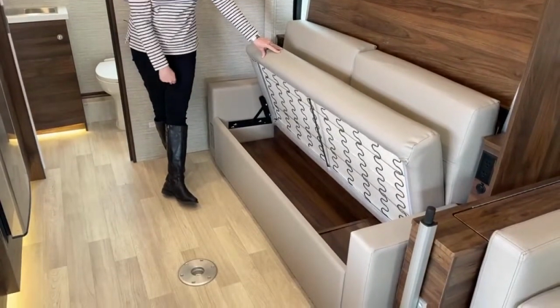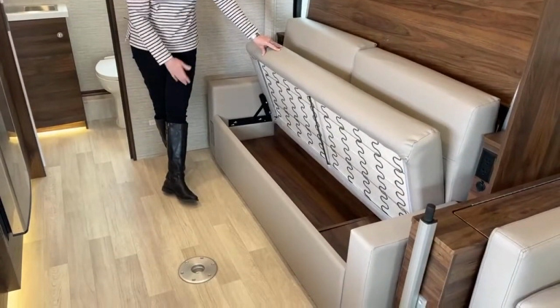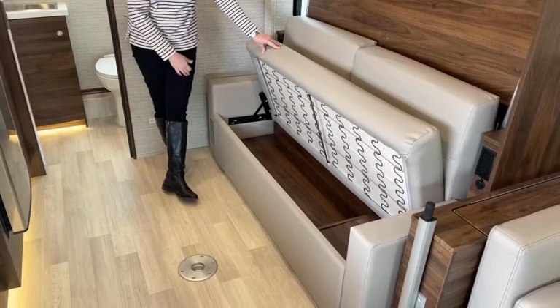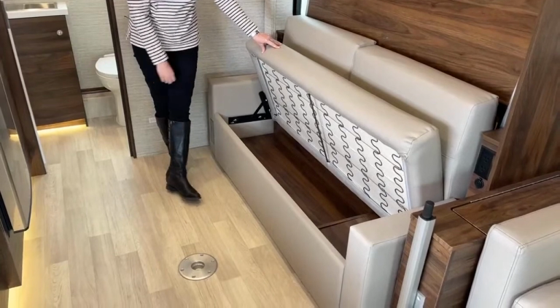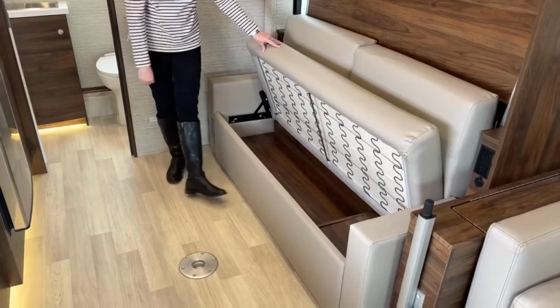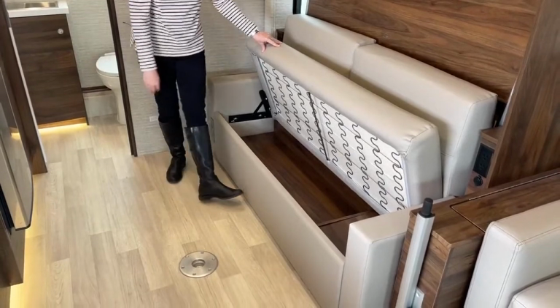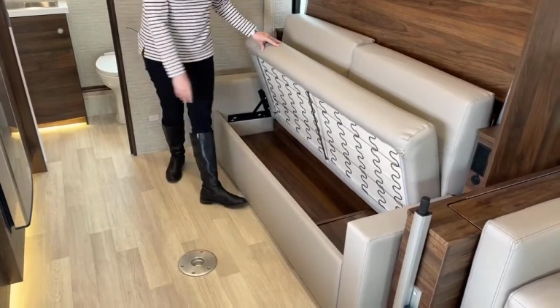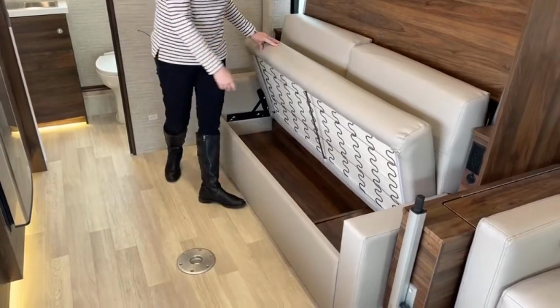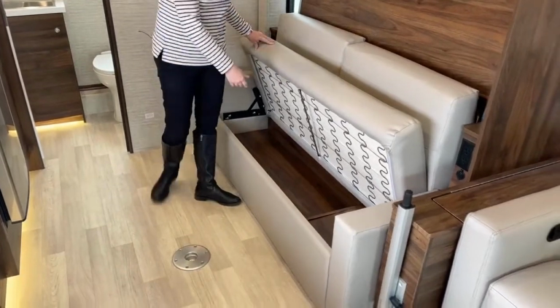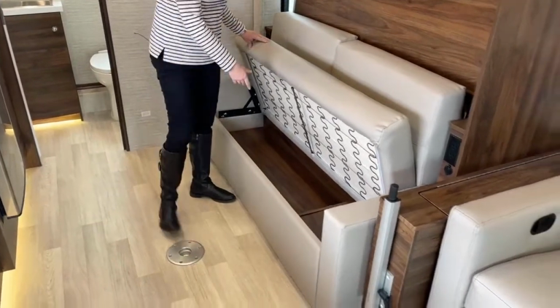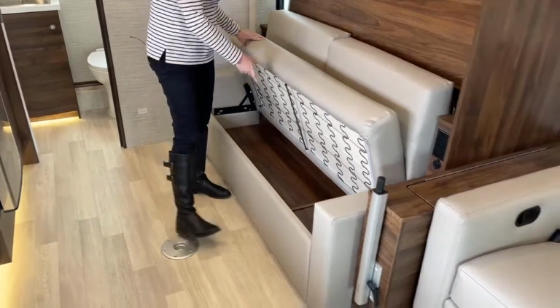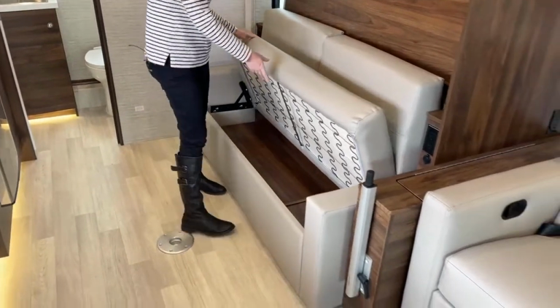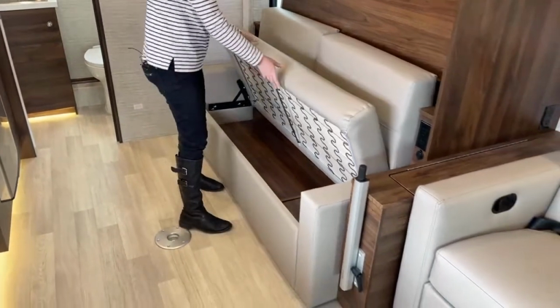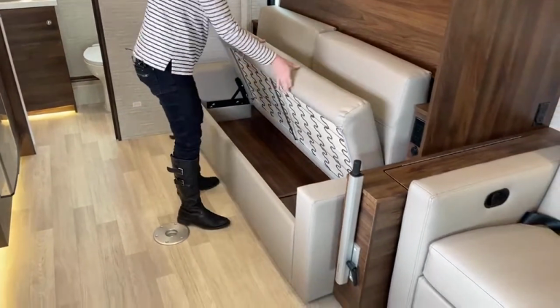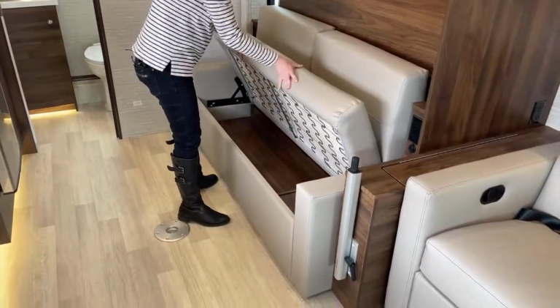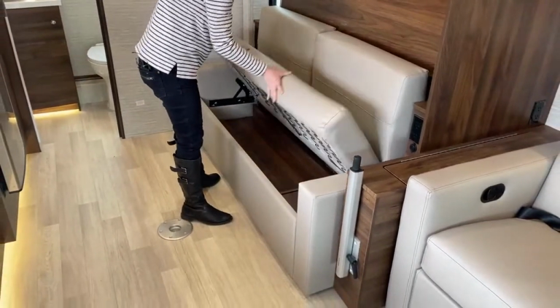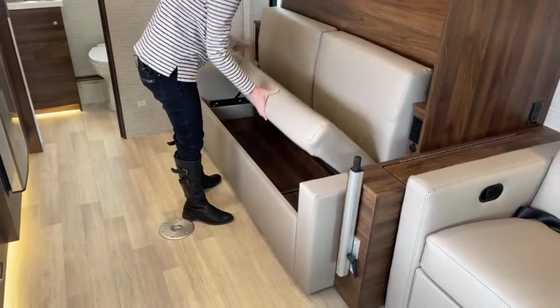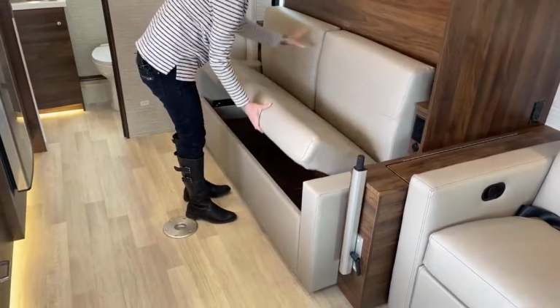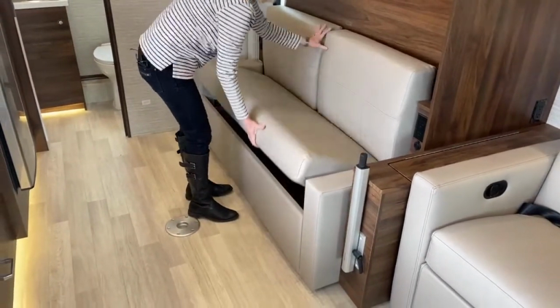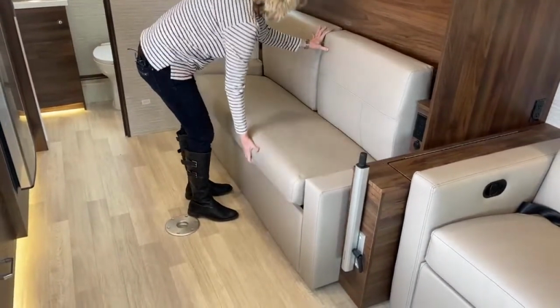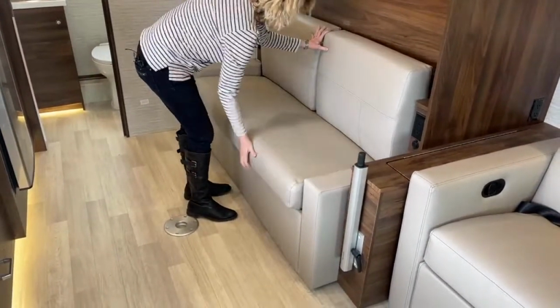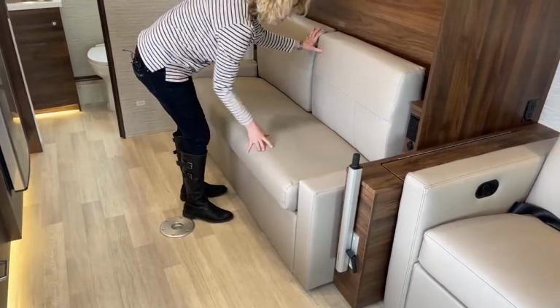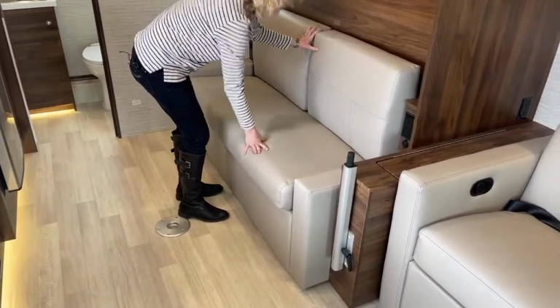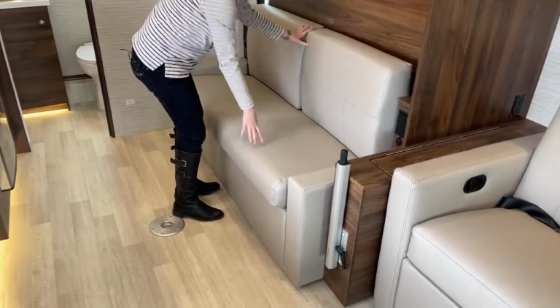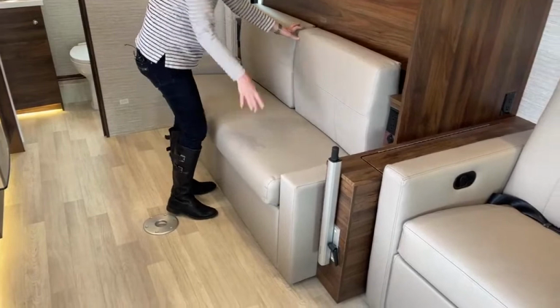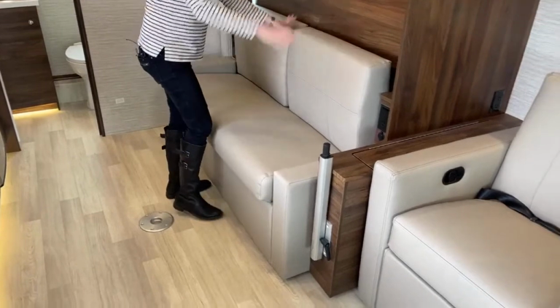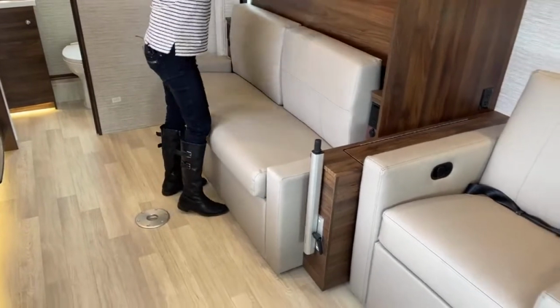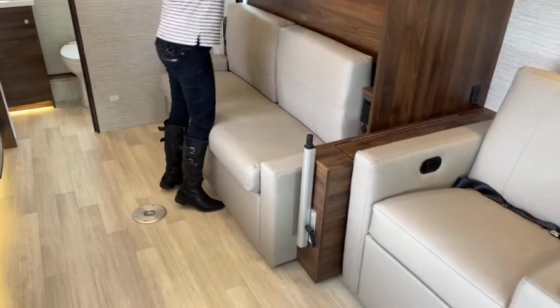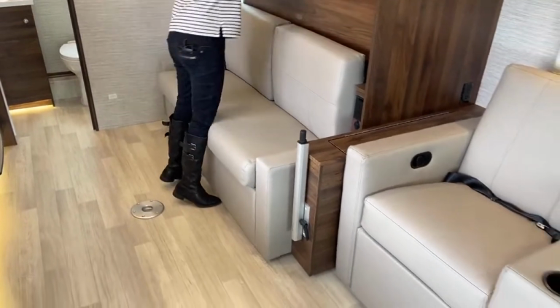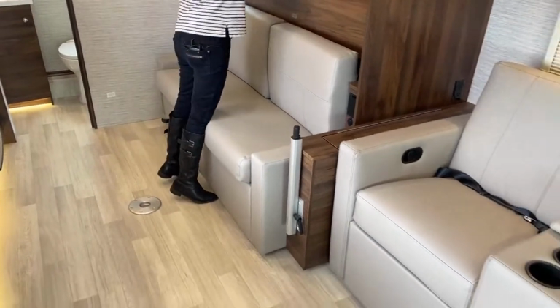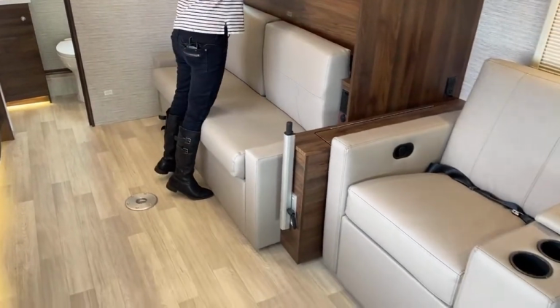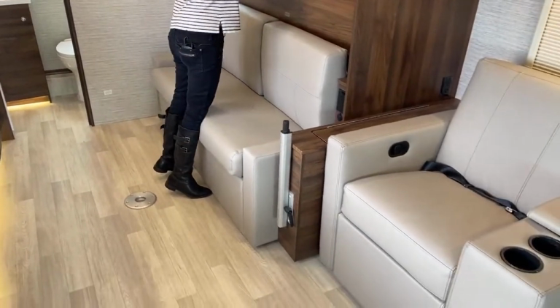They didn't waste any space underneath the sofa — you just flip this up, it's not heavy, and there's some storage space there where you could put your pots and pans, blankets, or anything else.